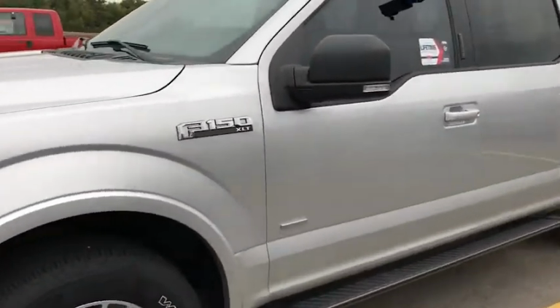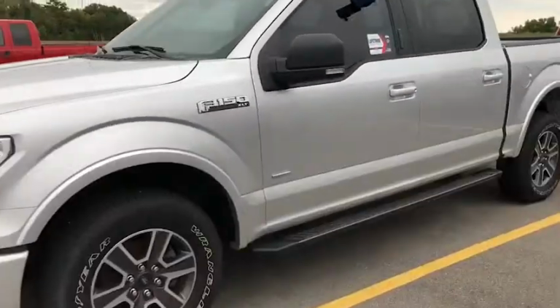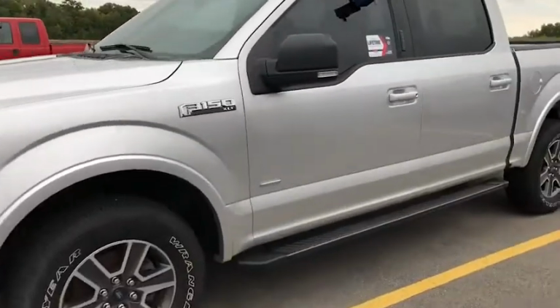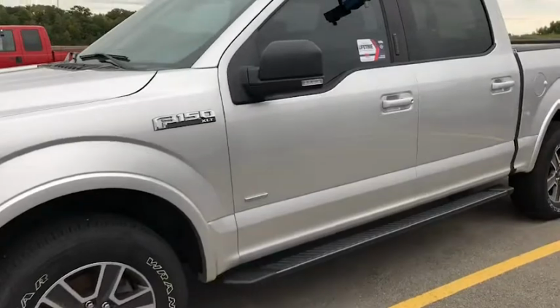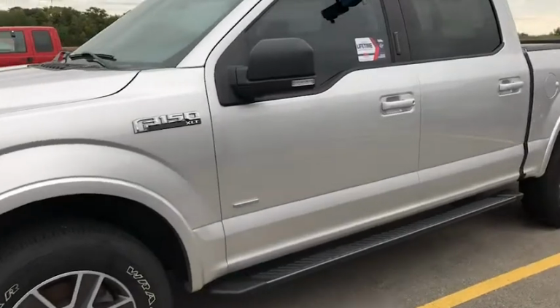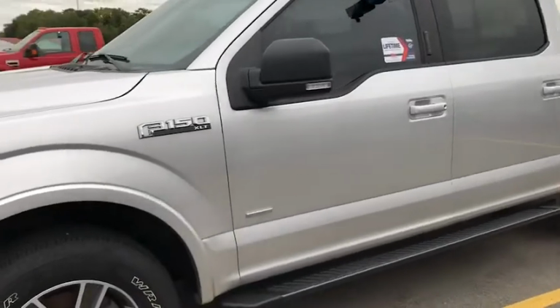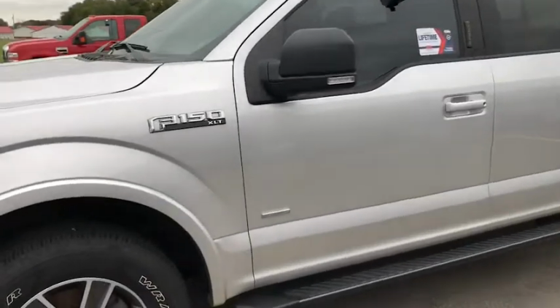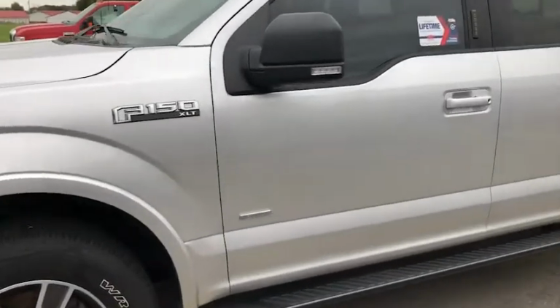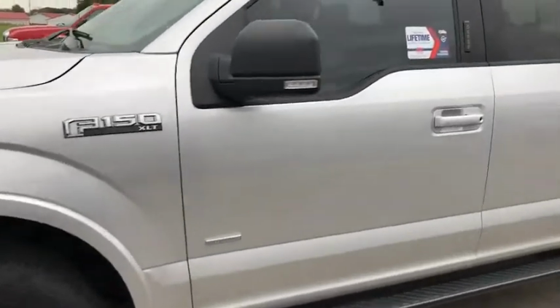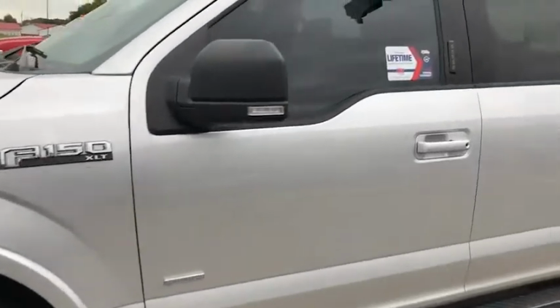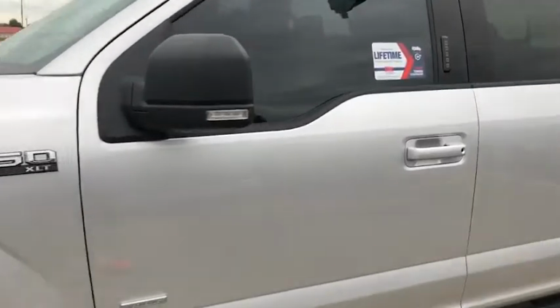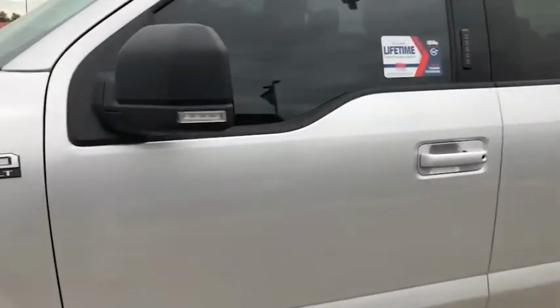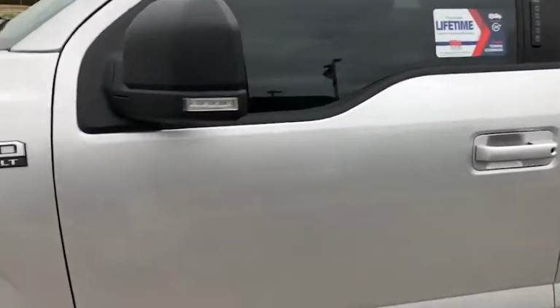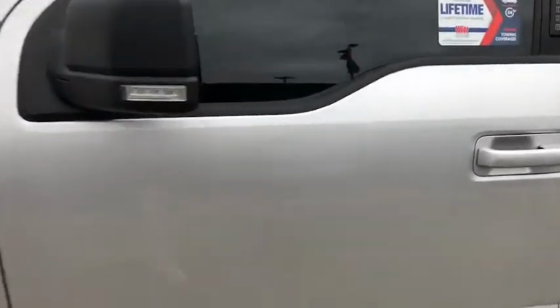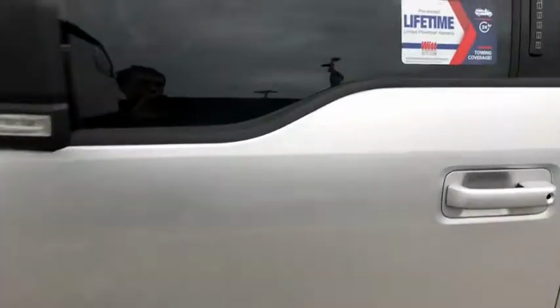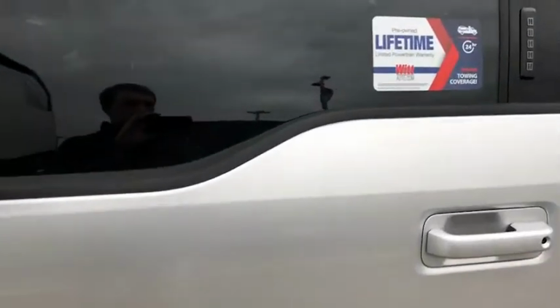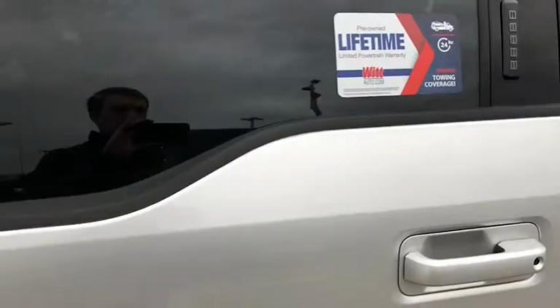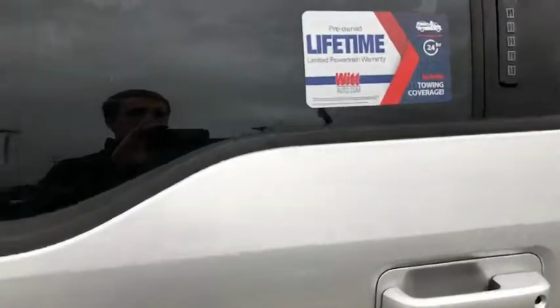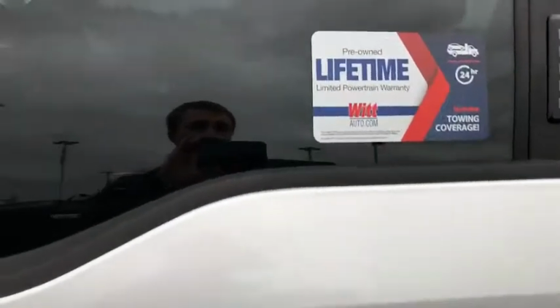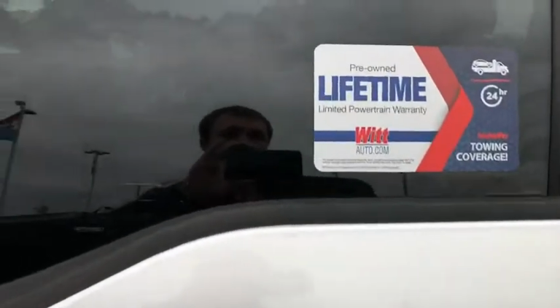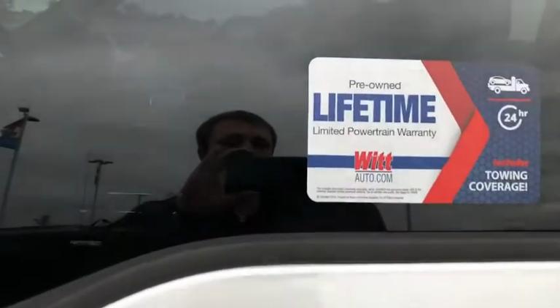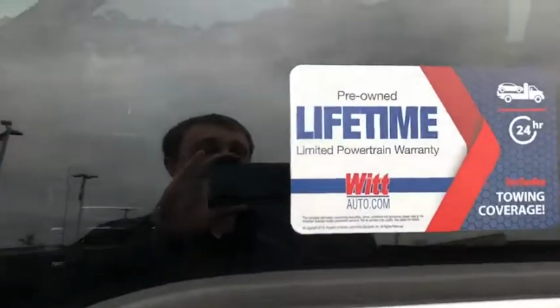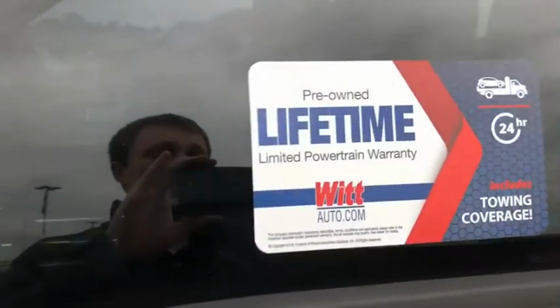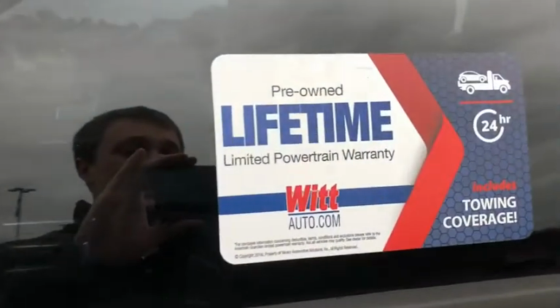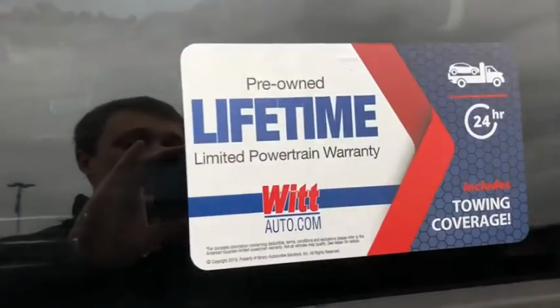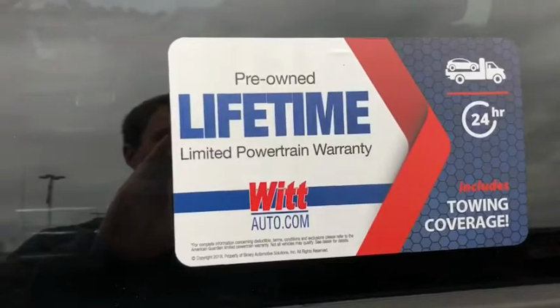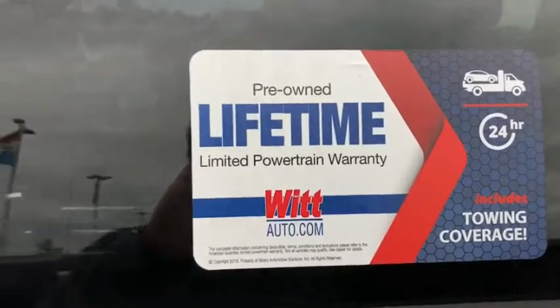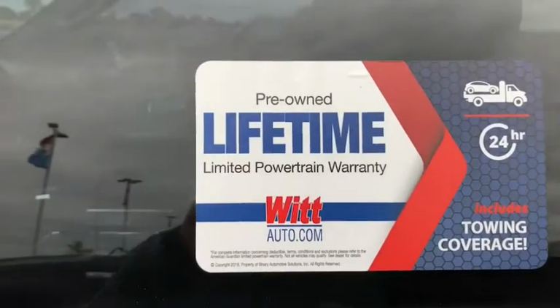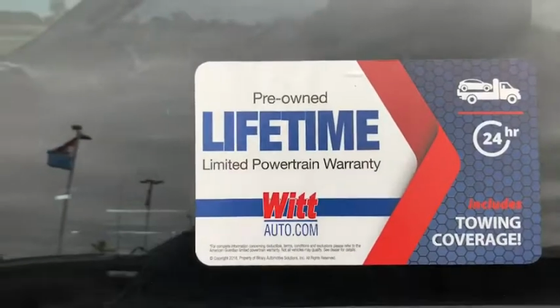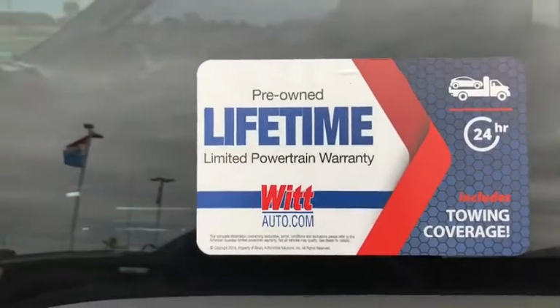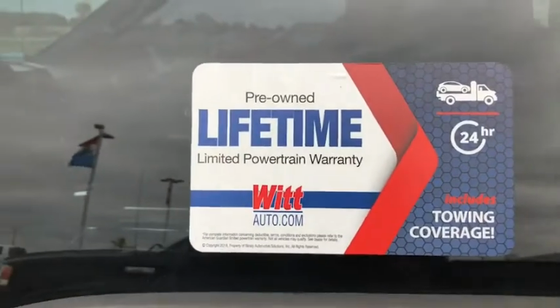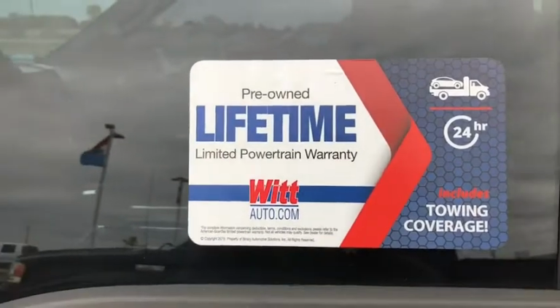It only has 32,000 miles on it and it also has our pre-owned lifetime limited powertrain warranty on it.